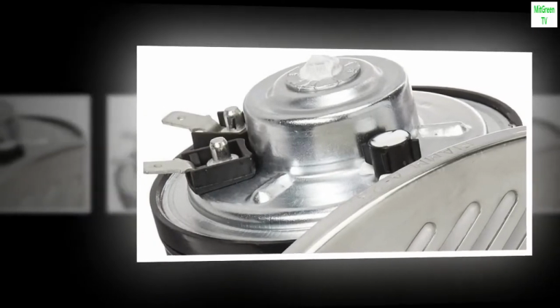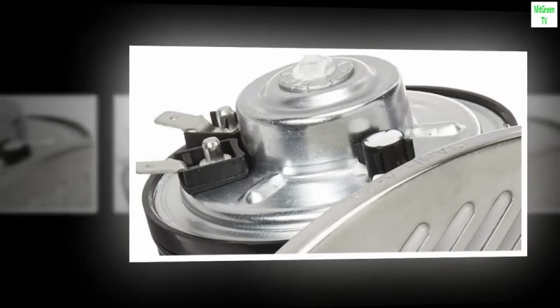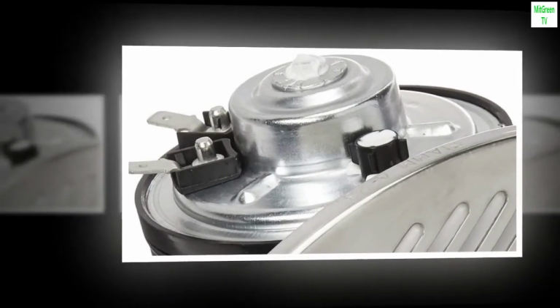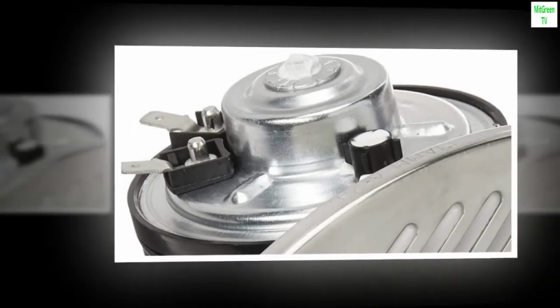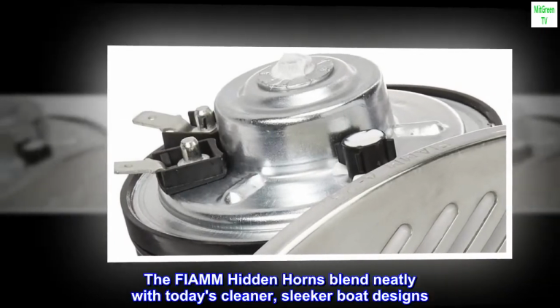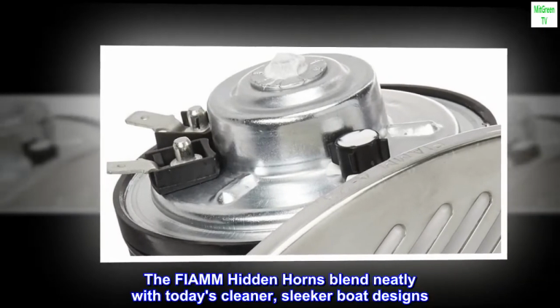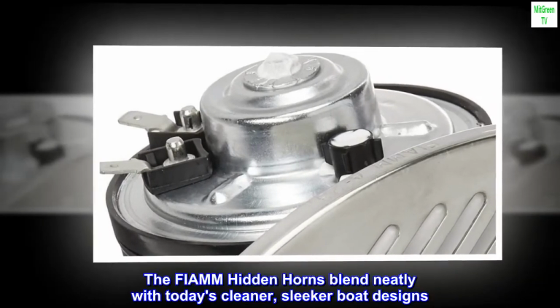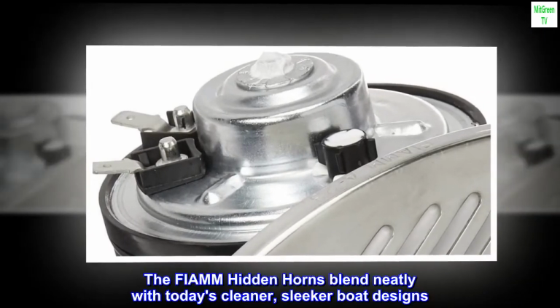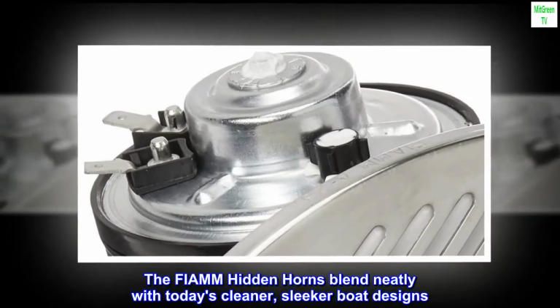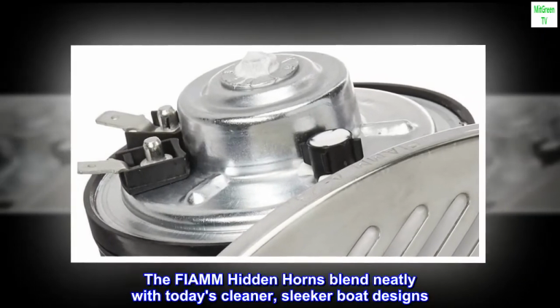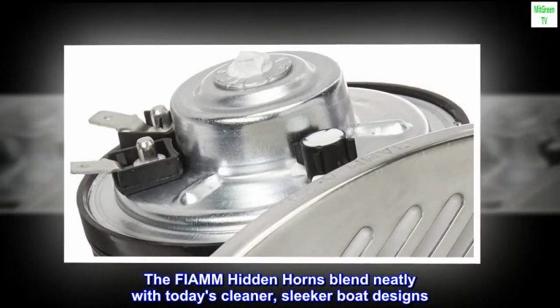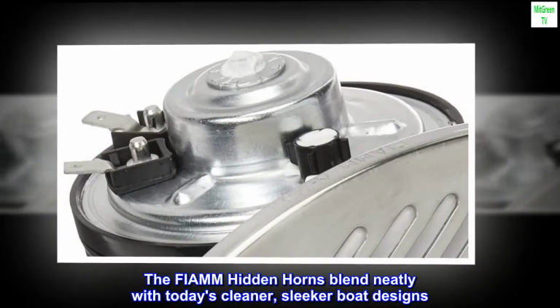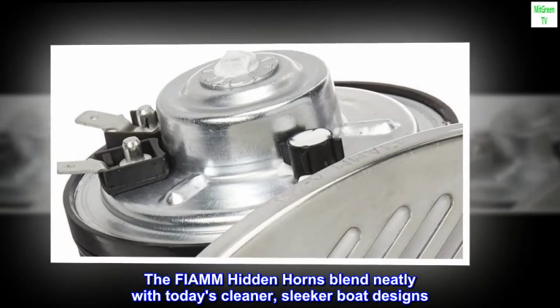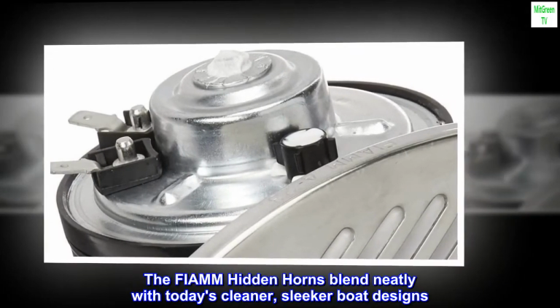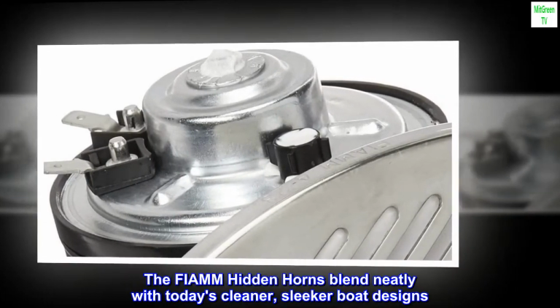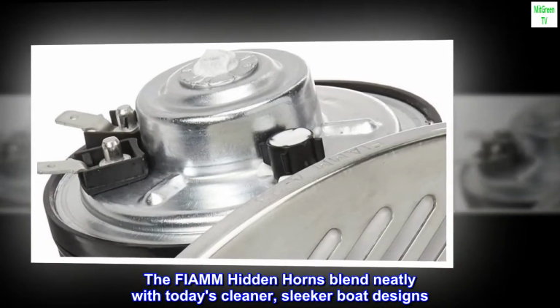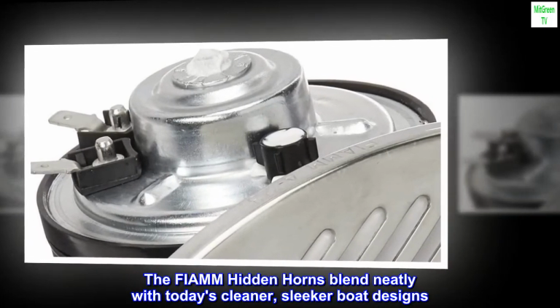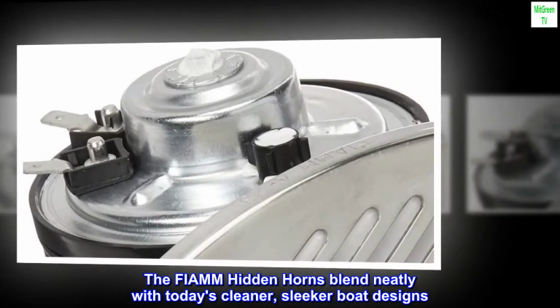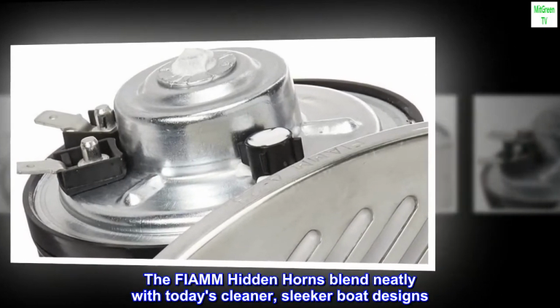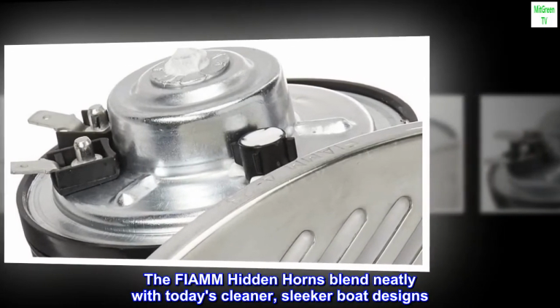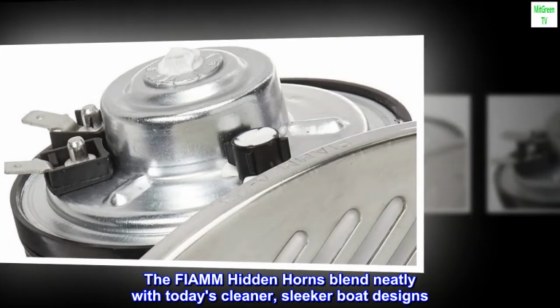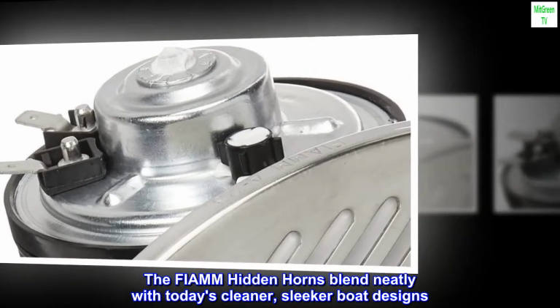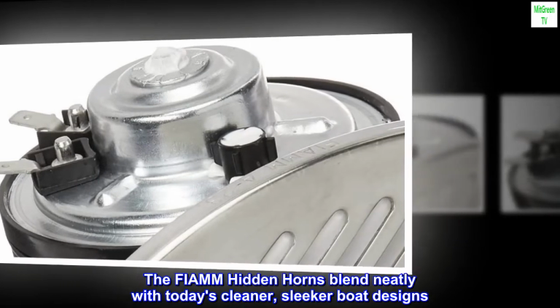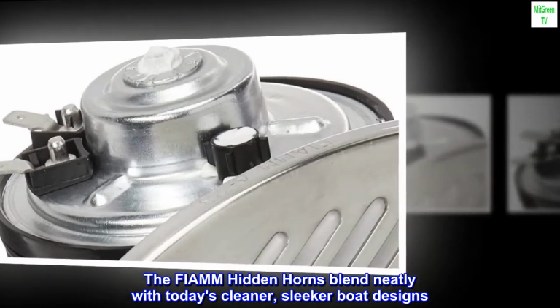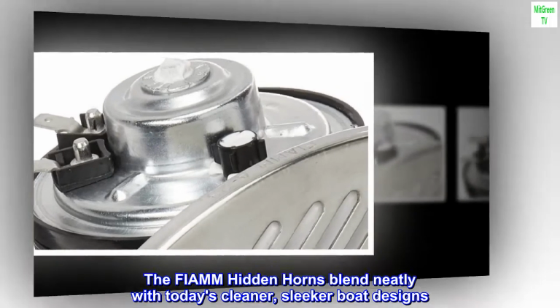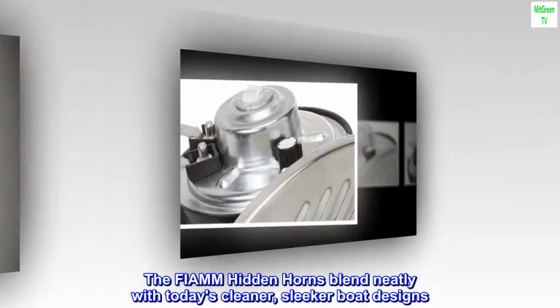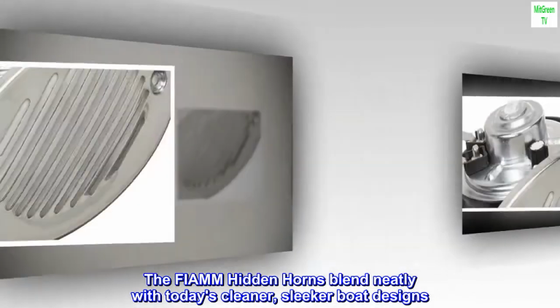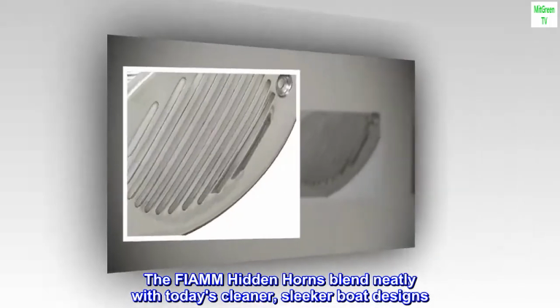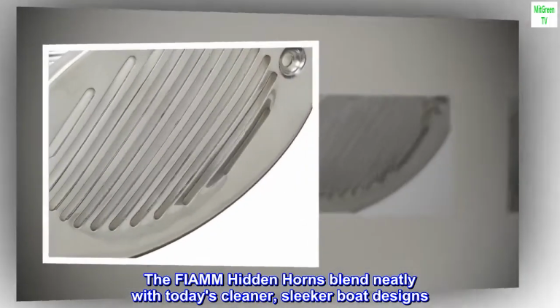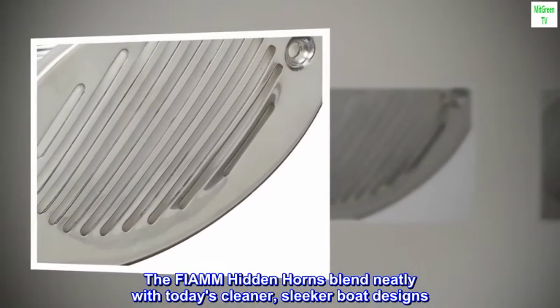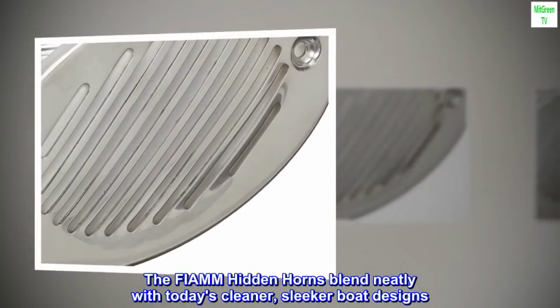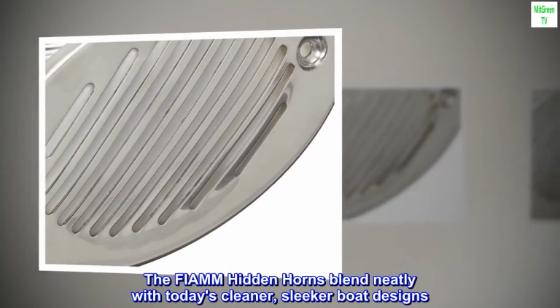The FIAMM Hidden Horns blend neatly with today's cleaner, sleeker boat designs.